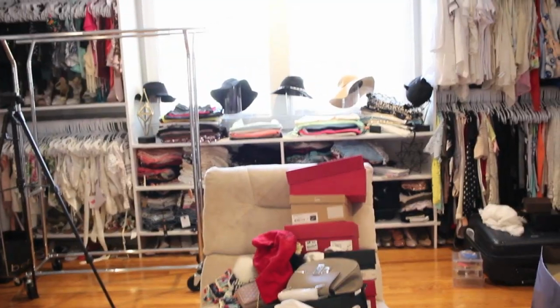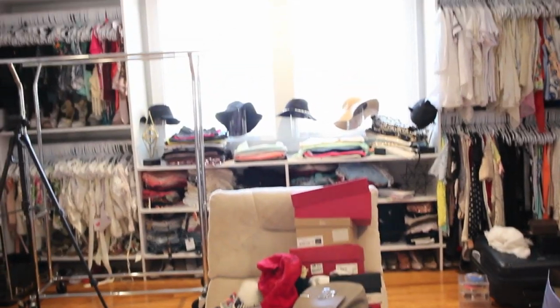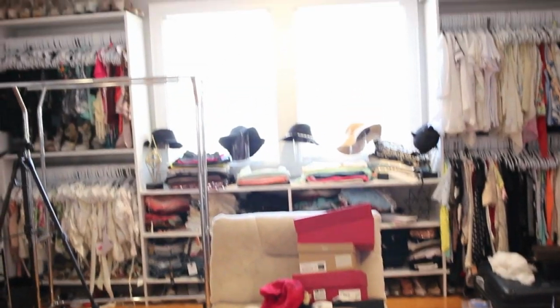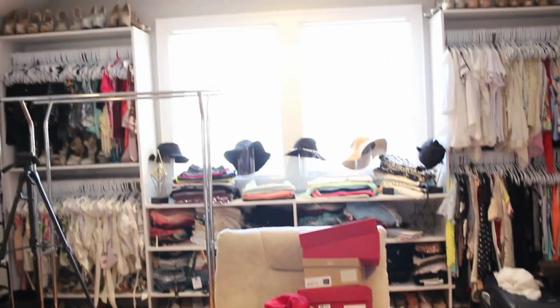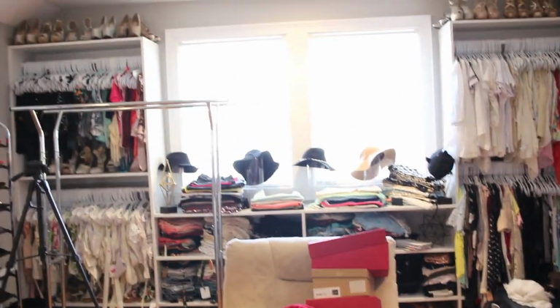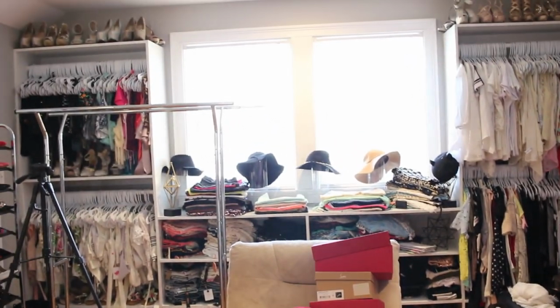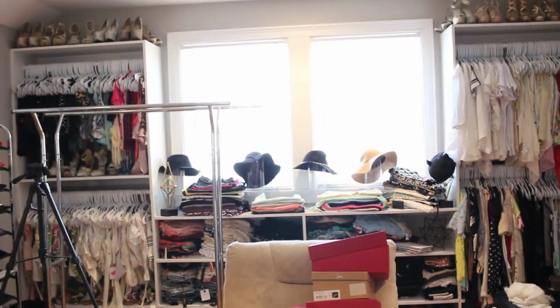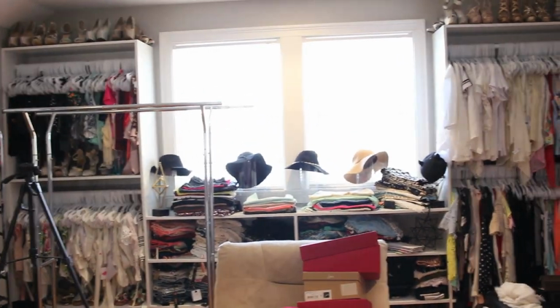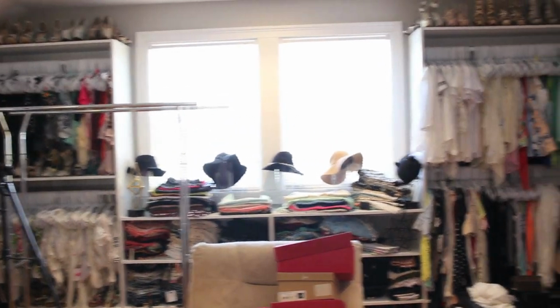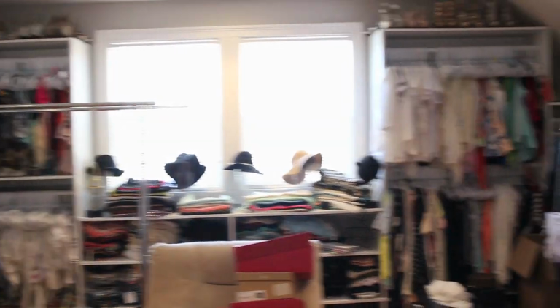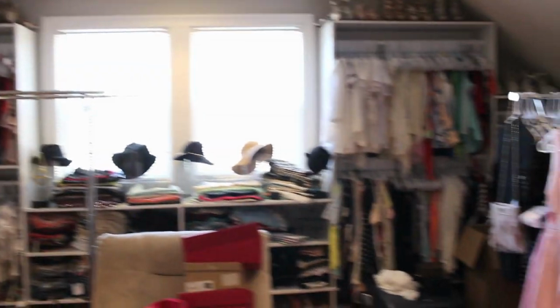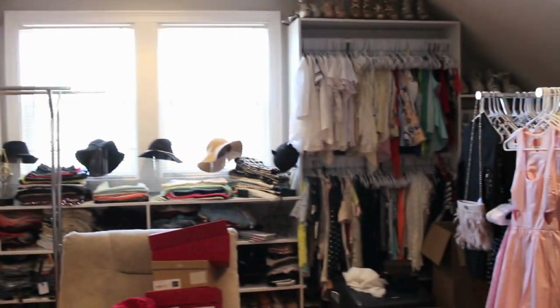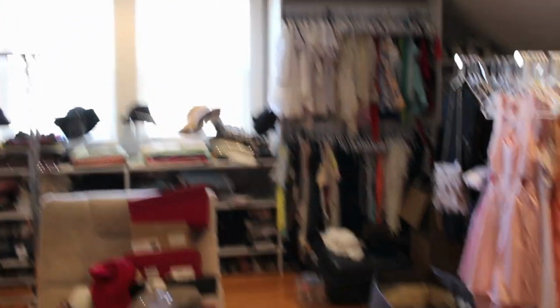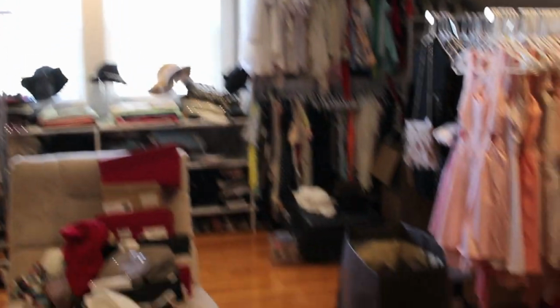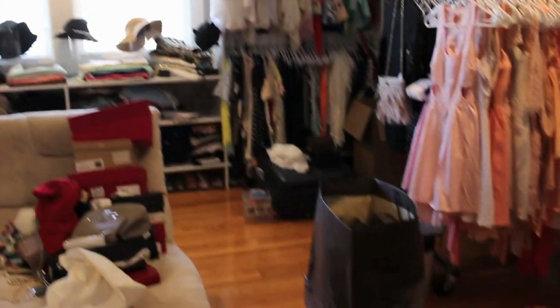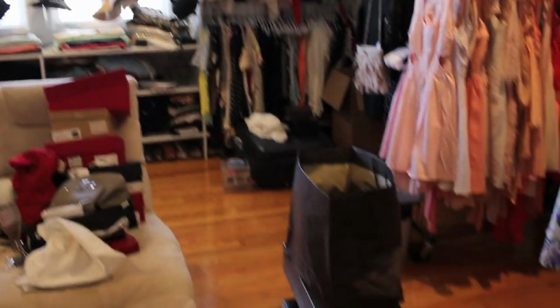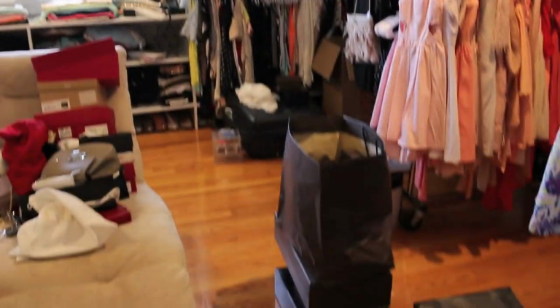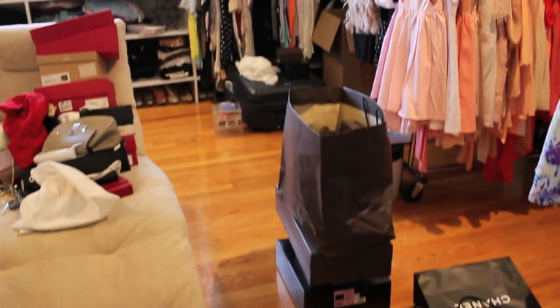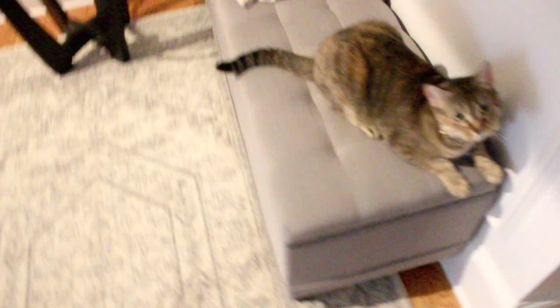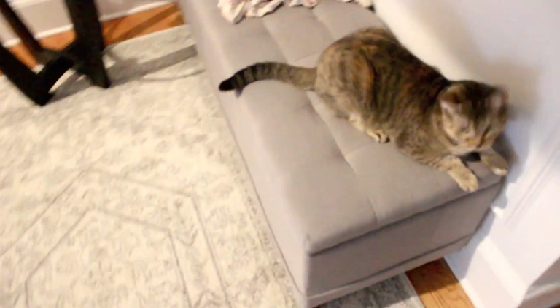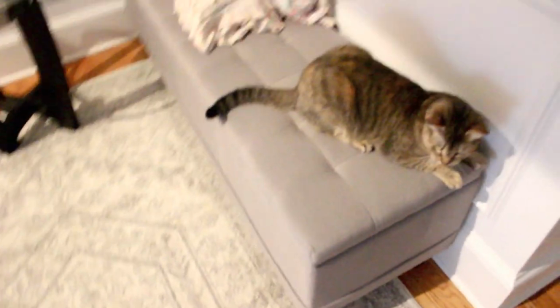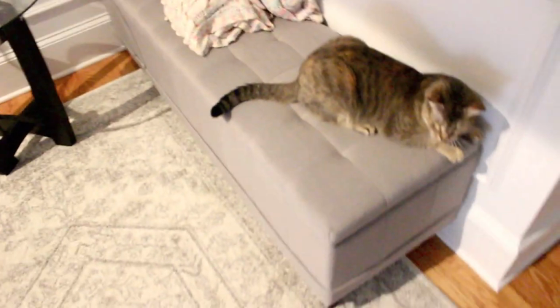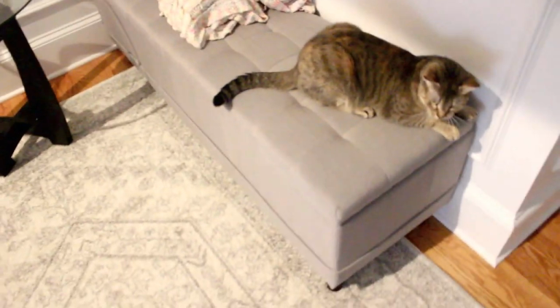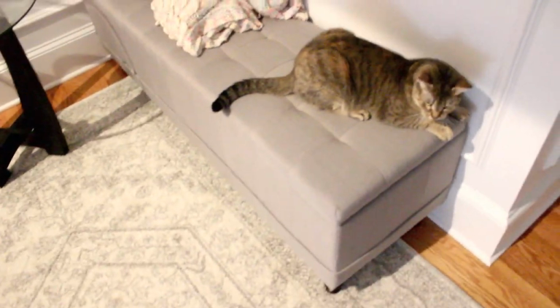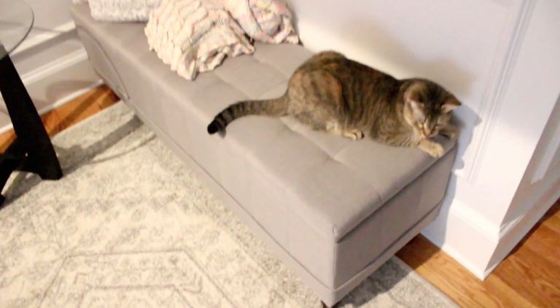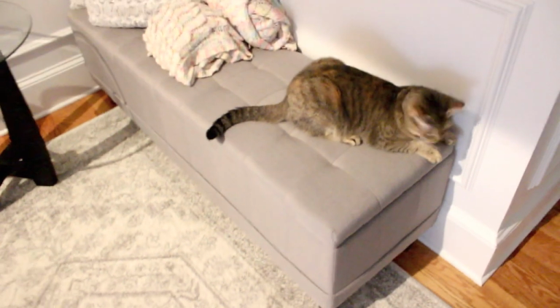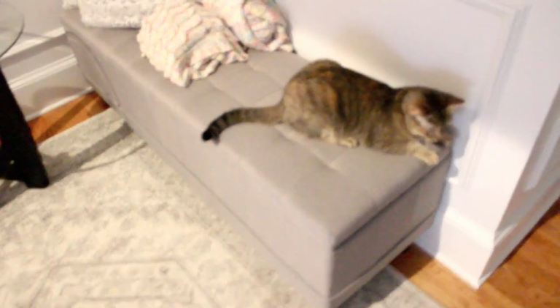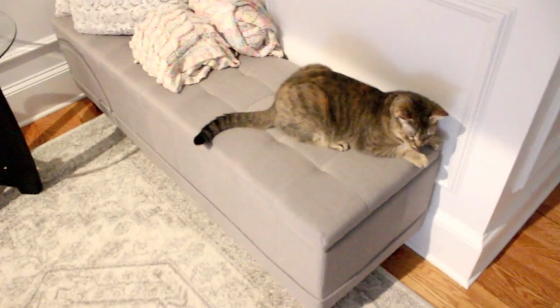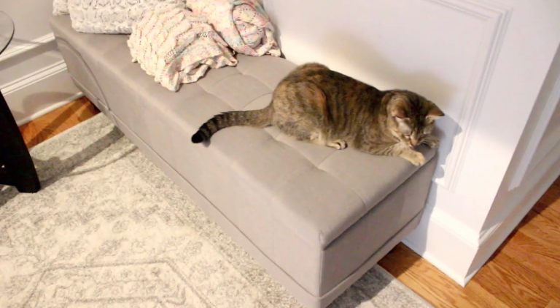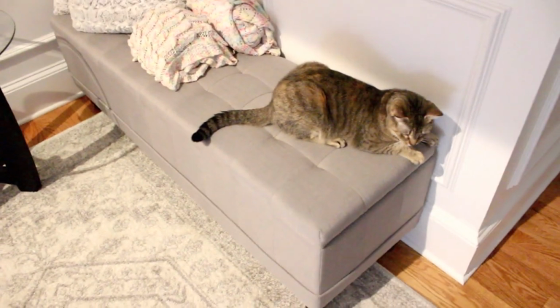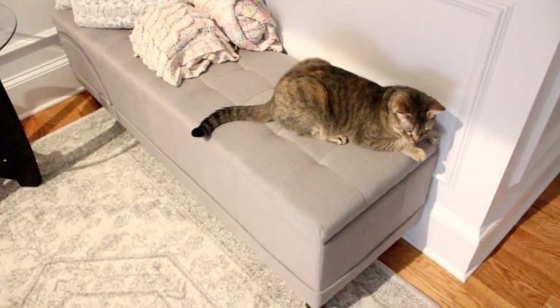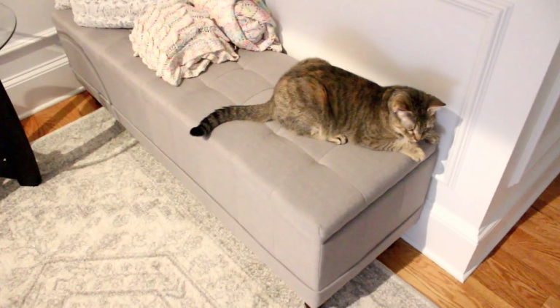A blink of an eye and it's already 7 PM. I took a shower and now I'm going to play with my cat and call it a night.